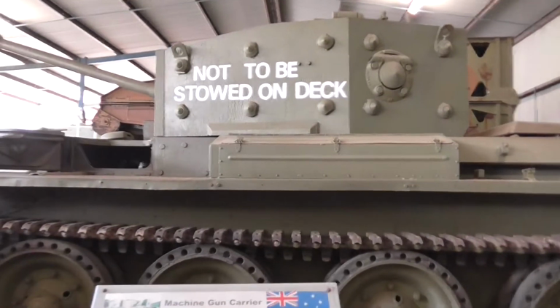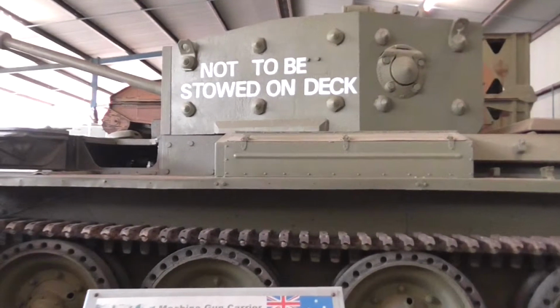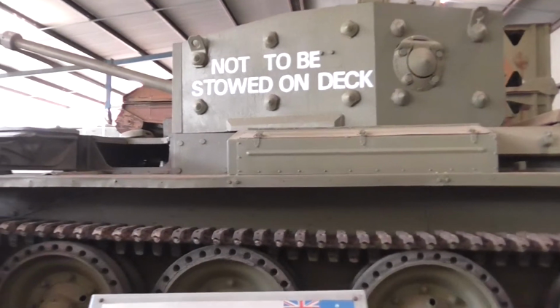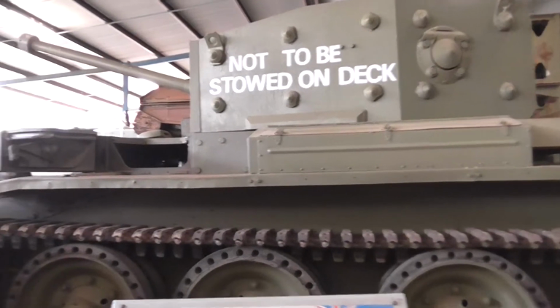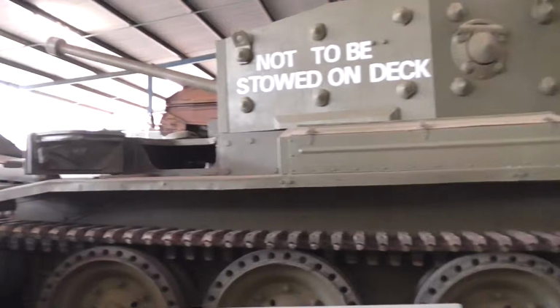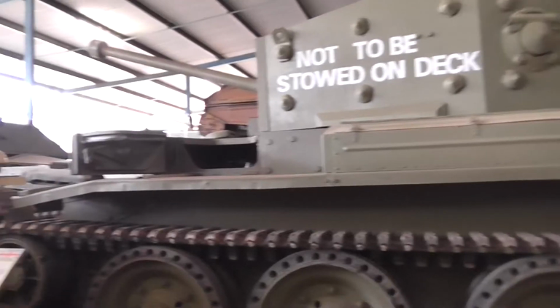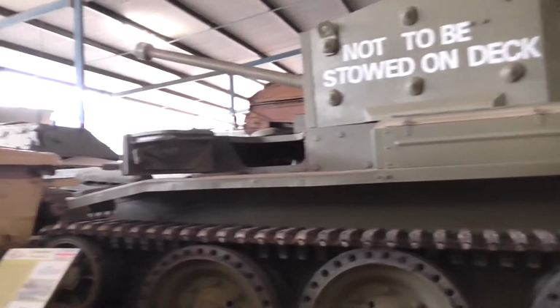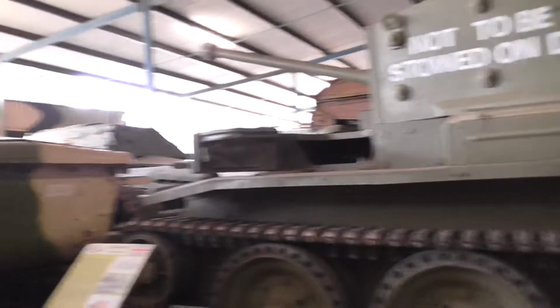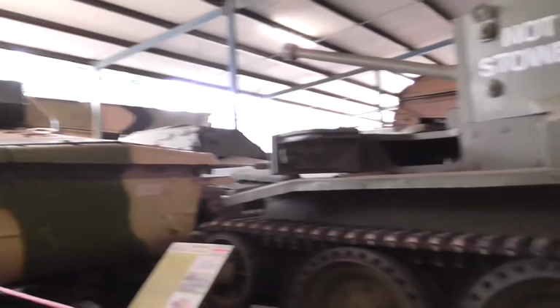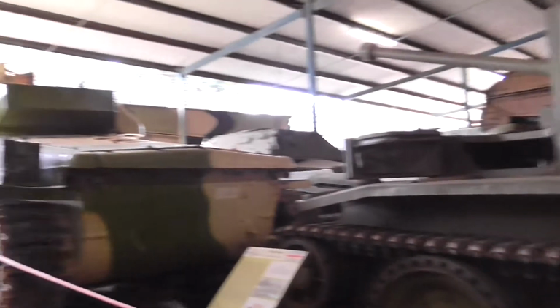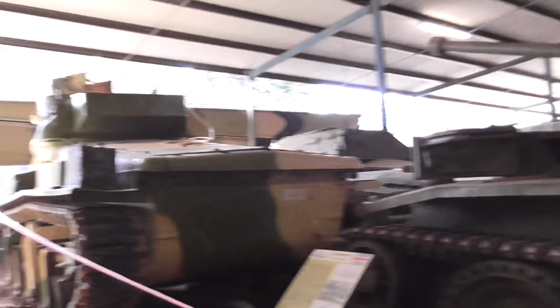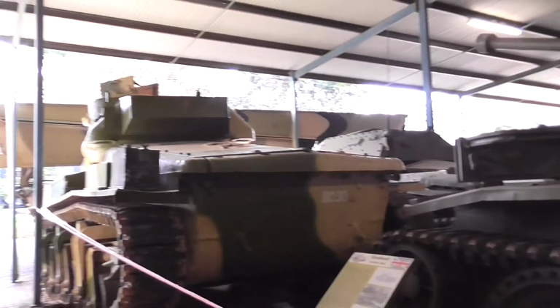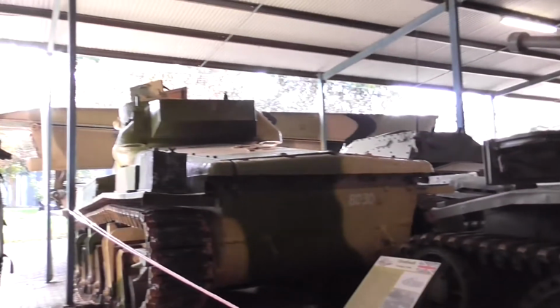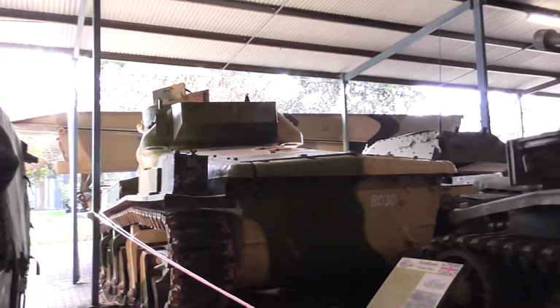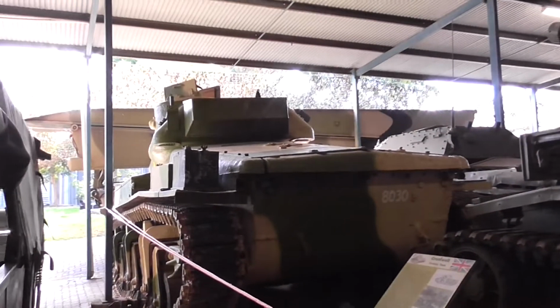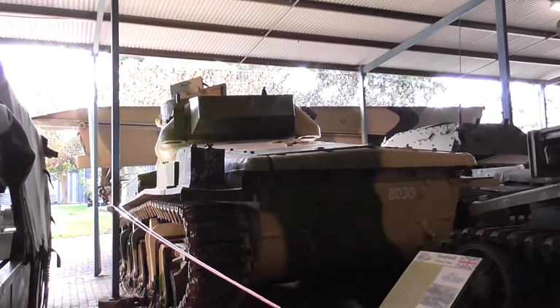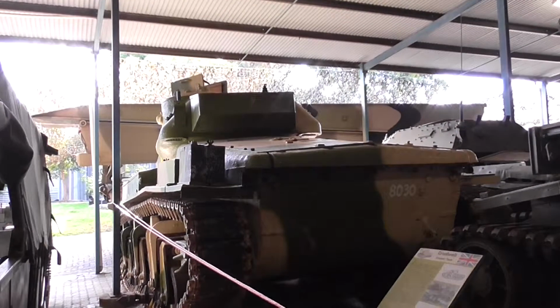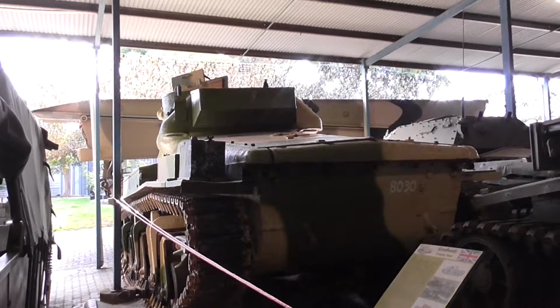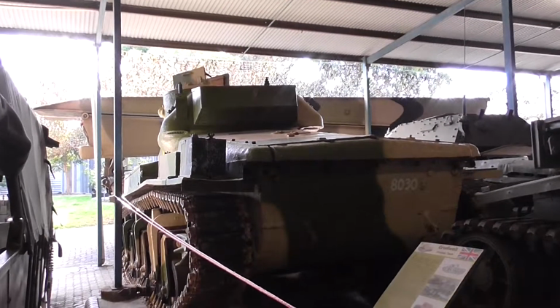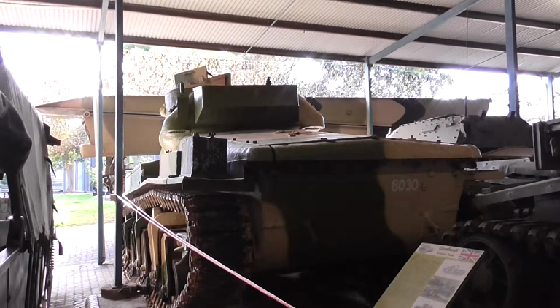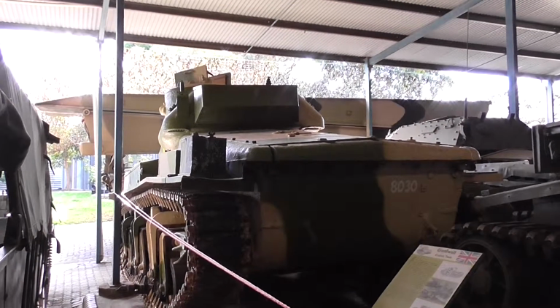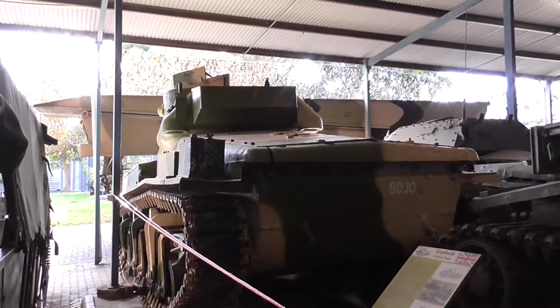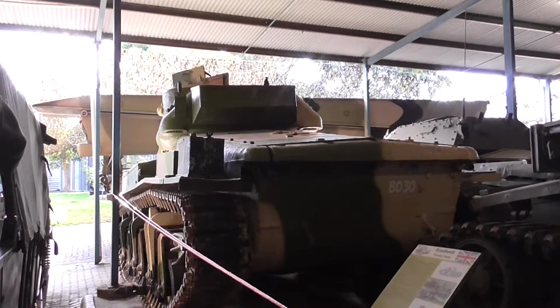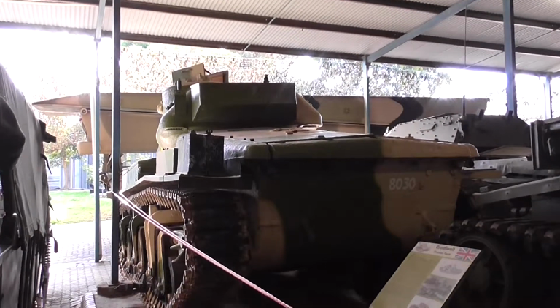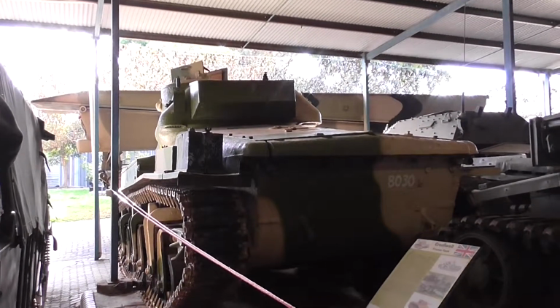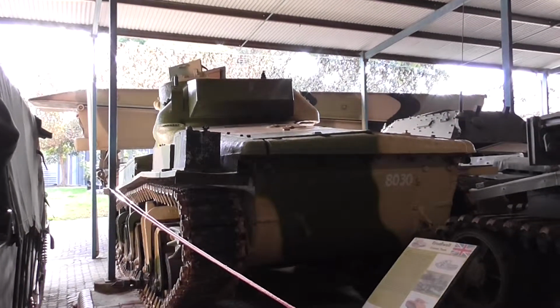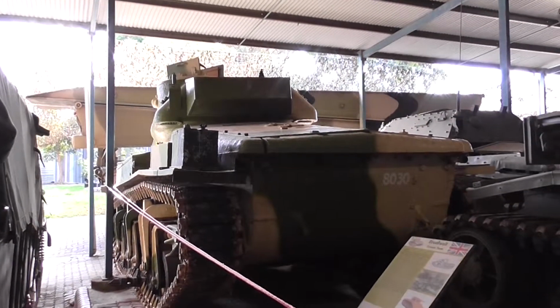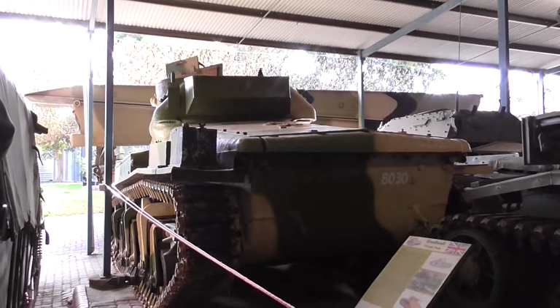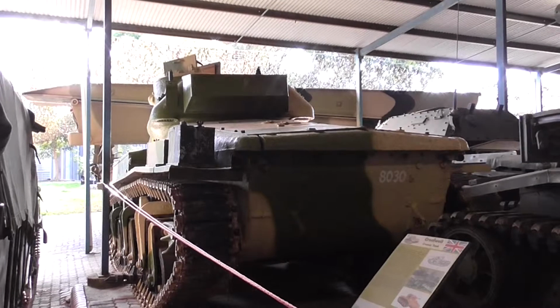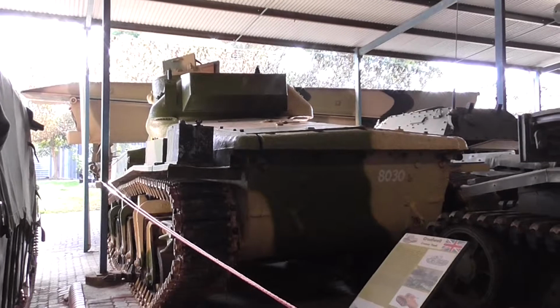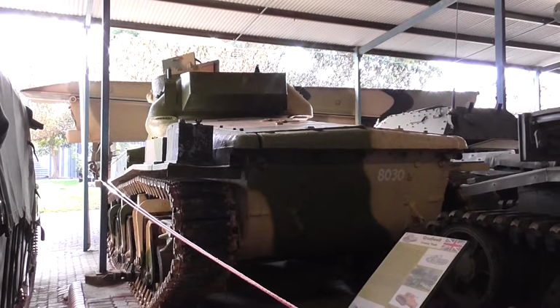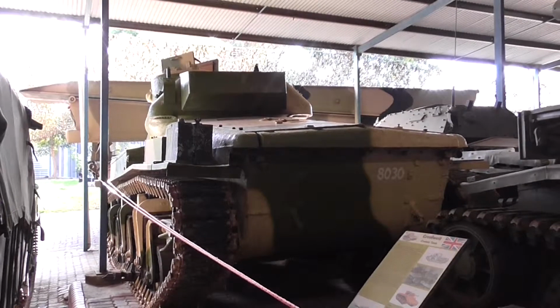While we're here, let's have a look — there you go, there's the back of the Sentinel AC3.